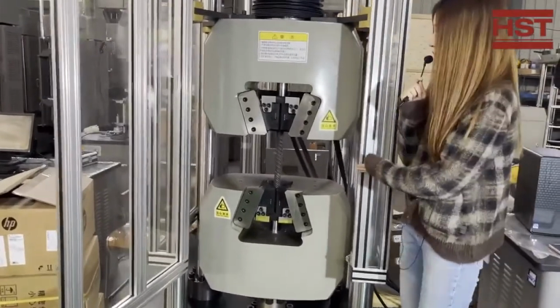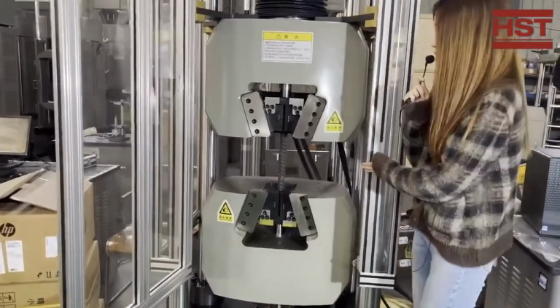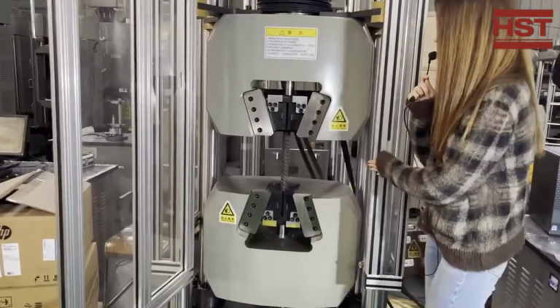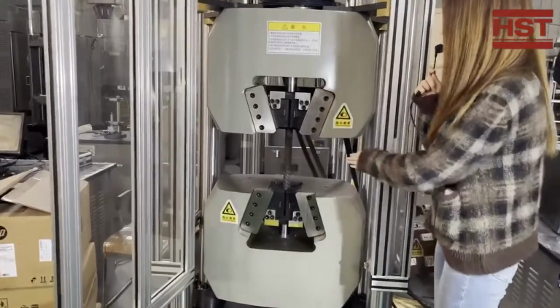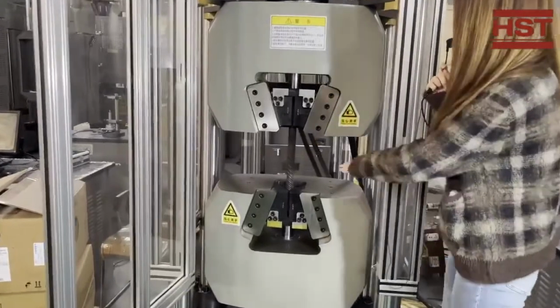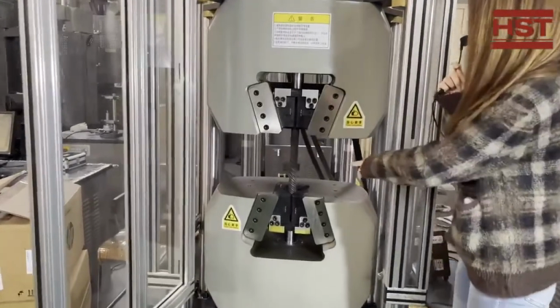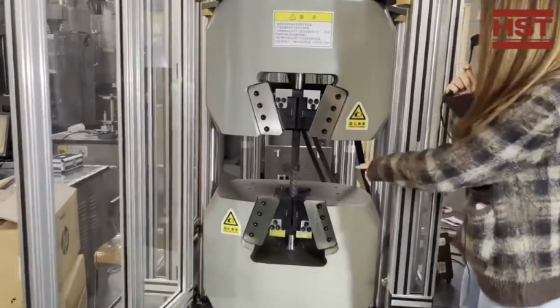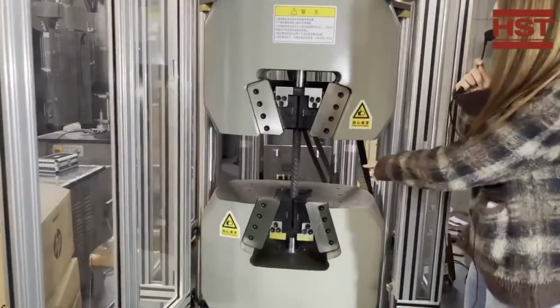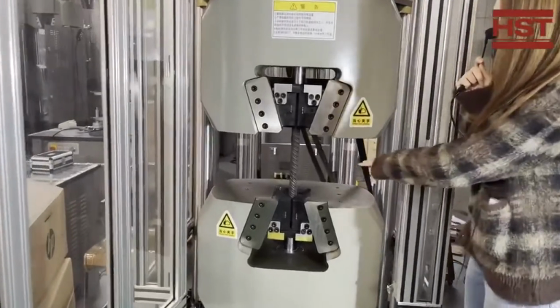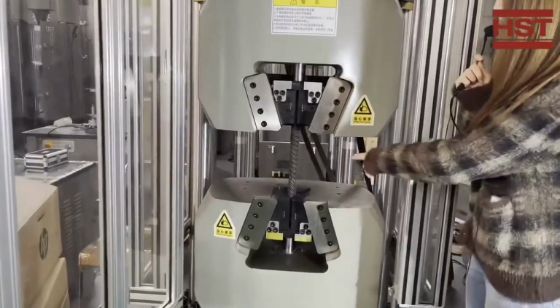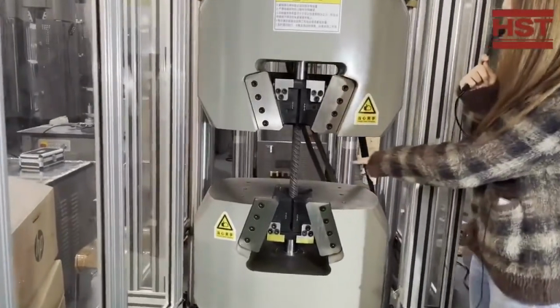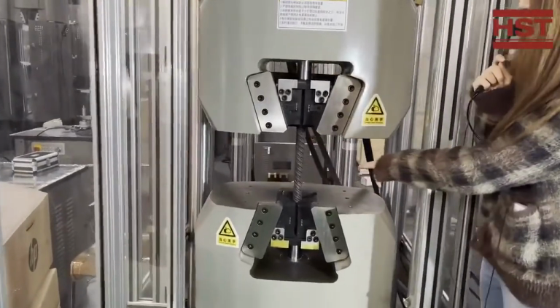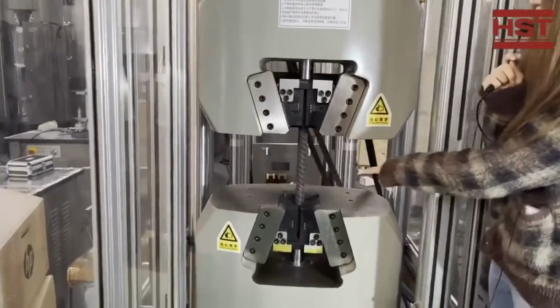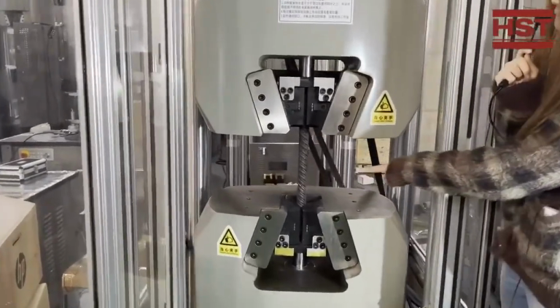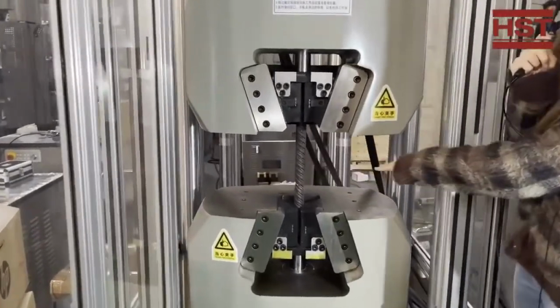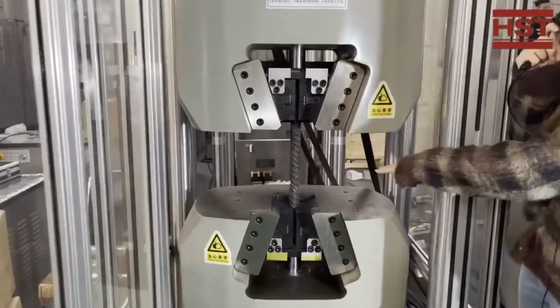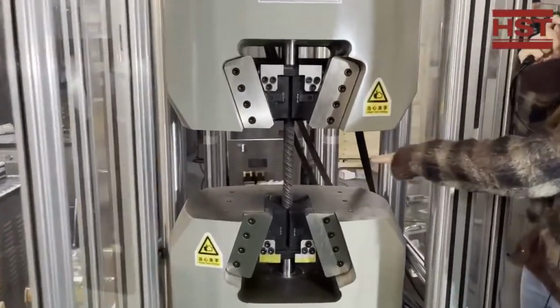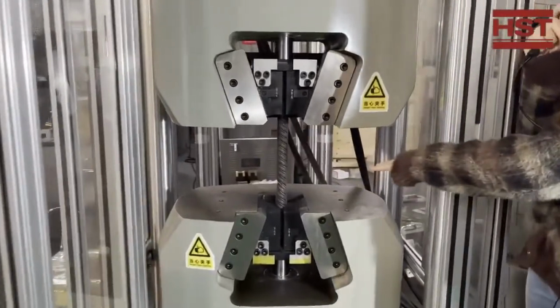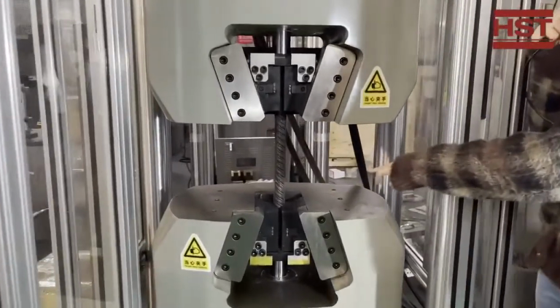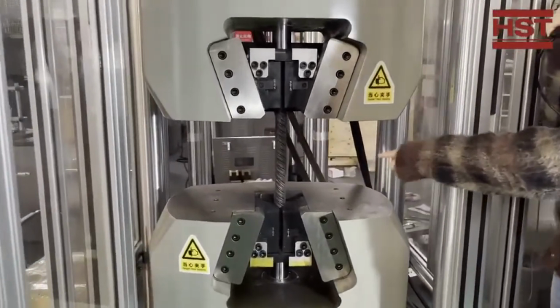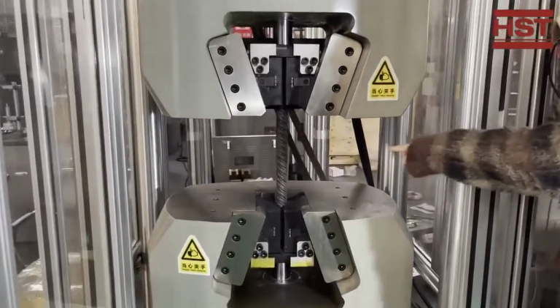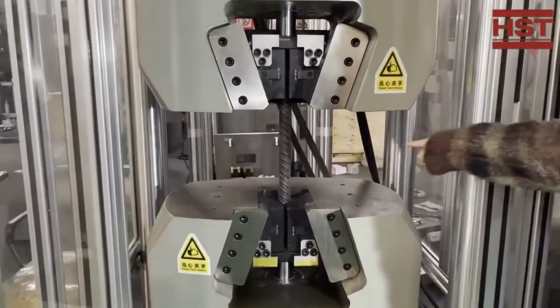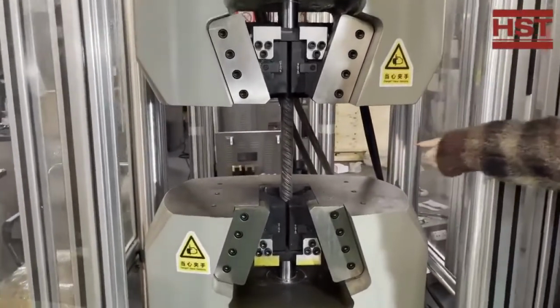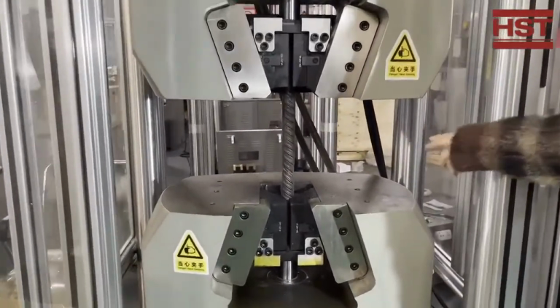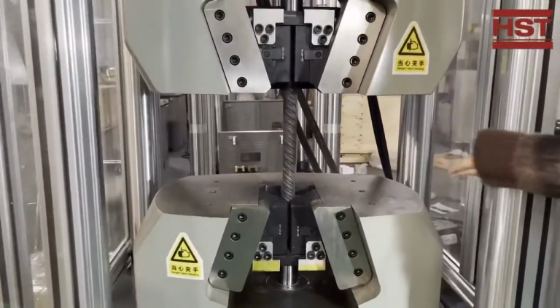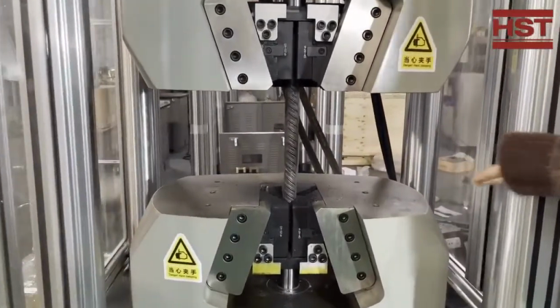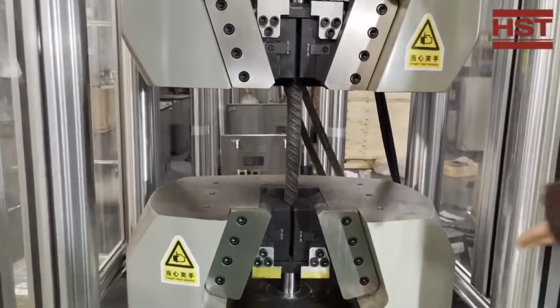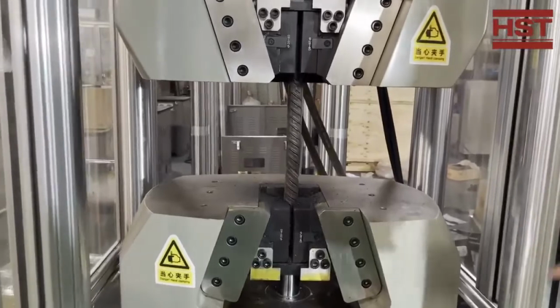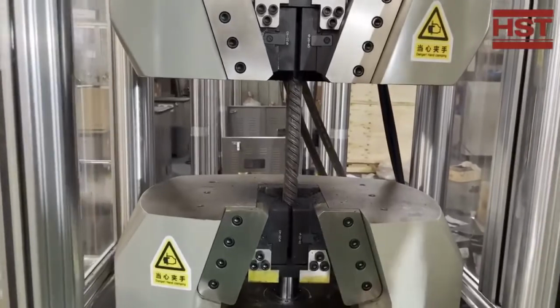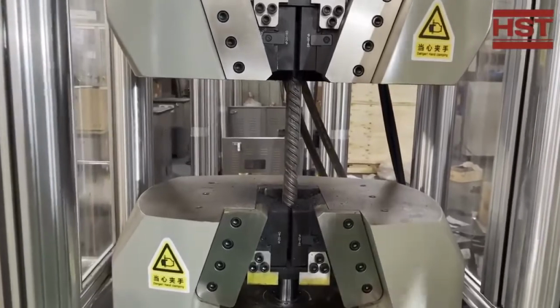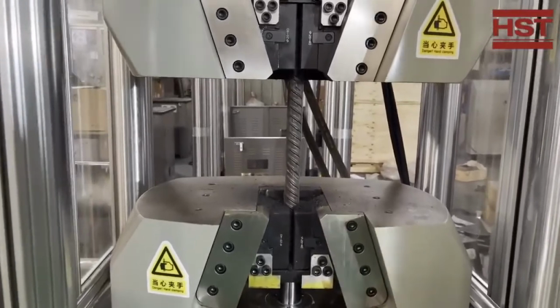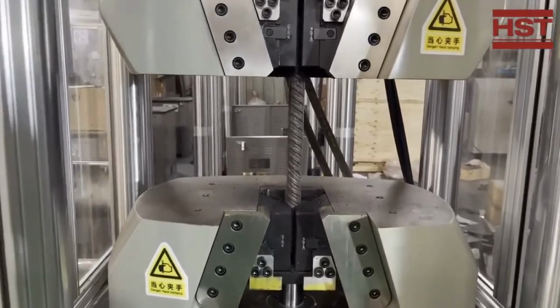From the middle, our heavy-duty steel has been broken since it reached the limit of the test.